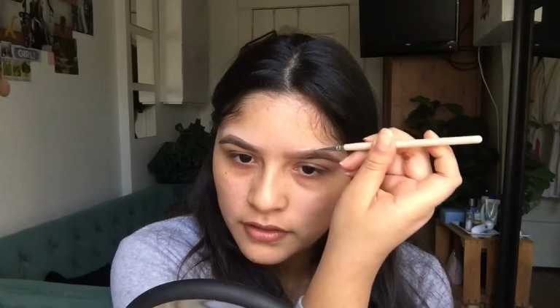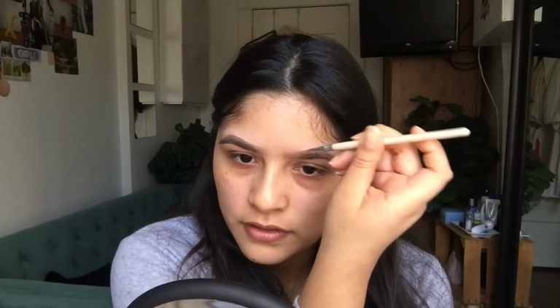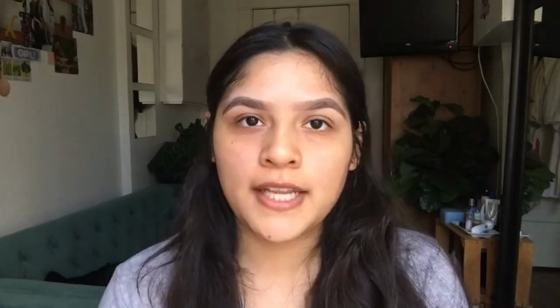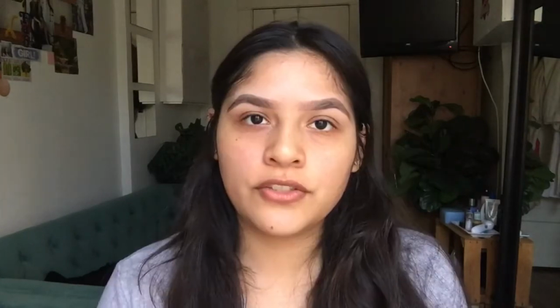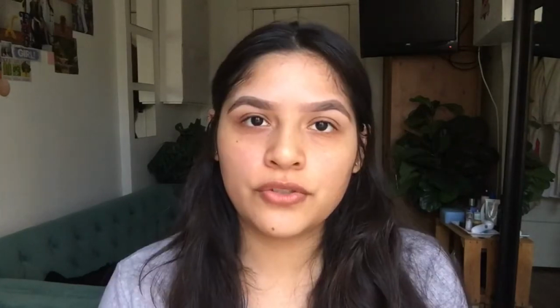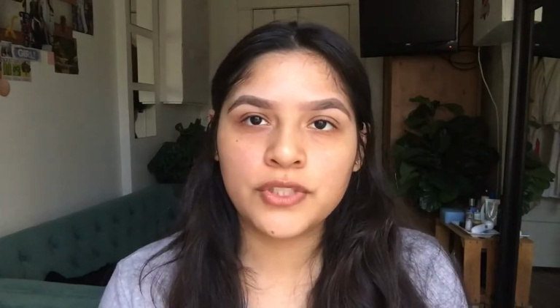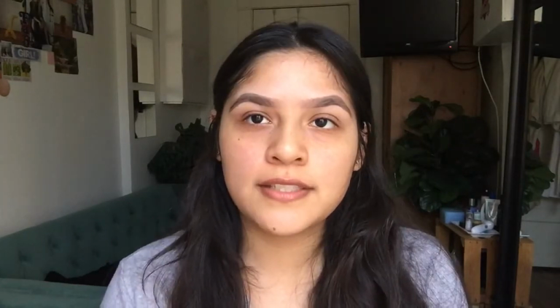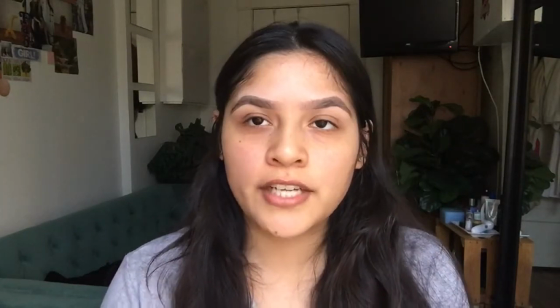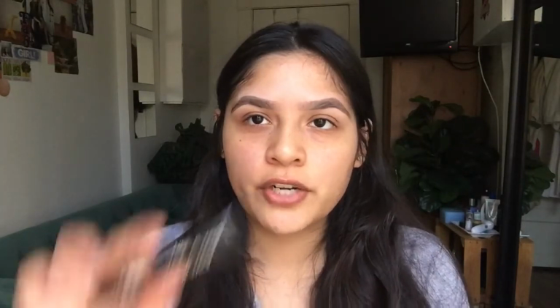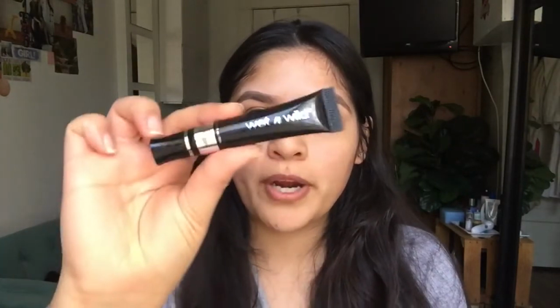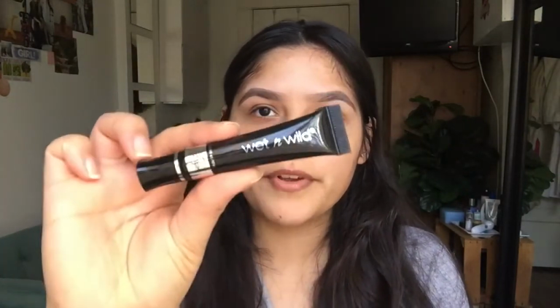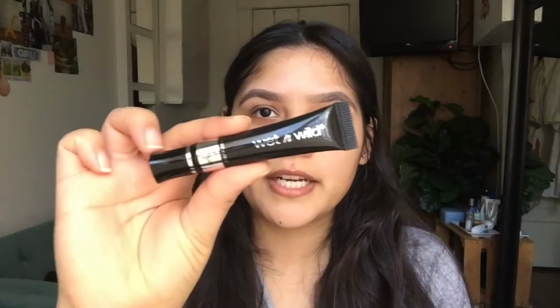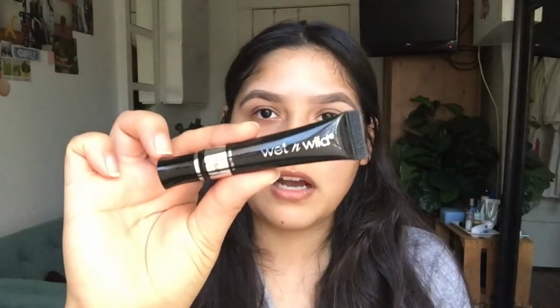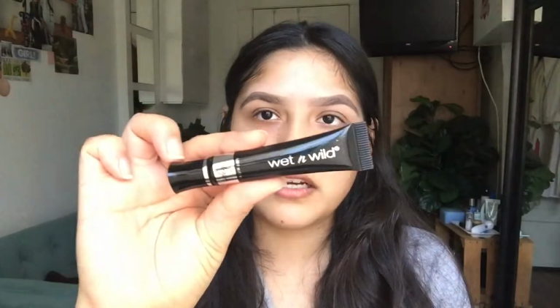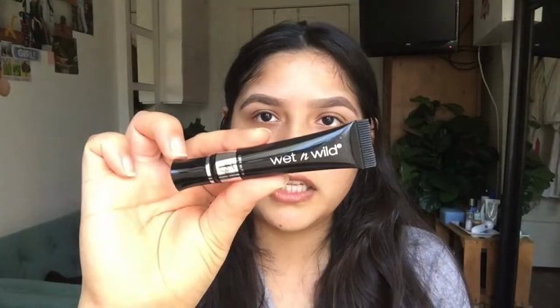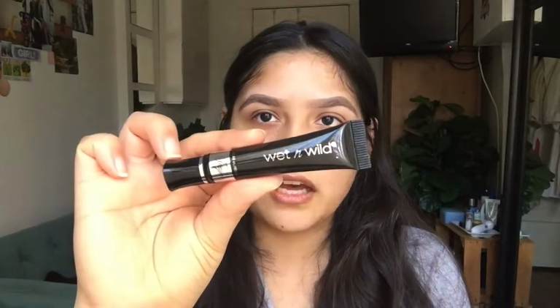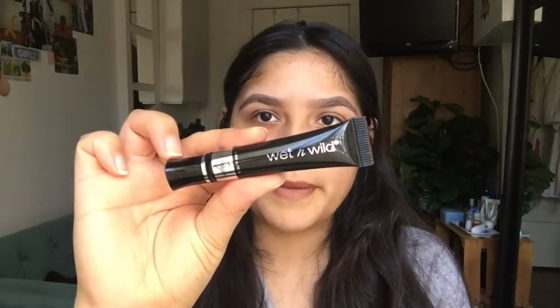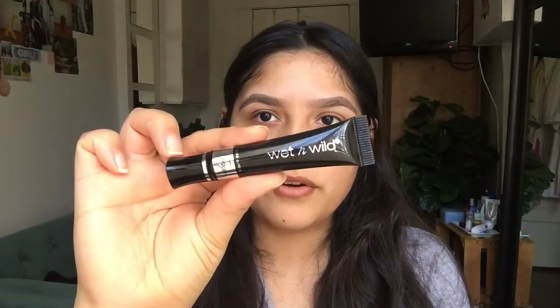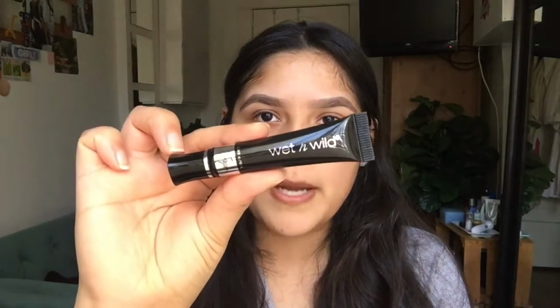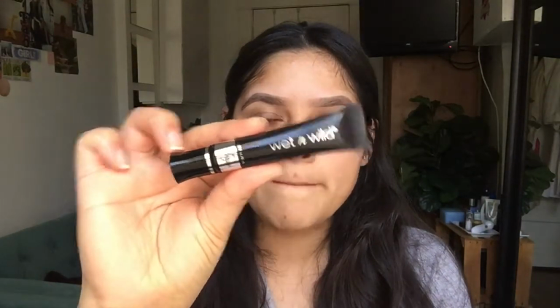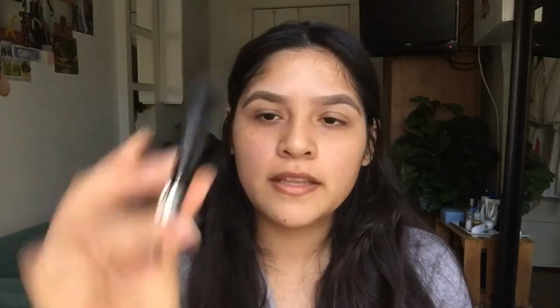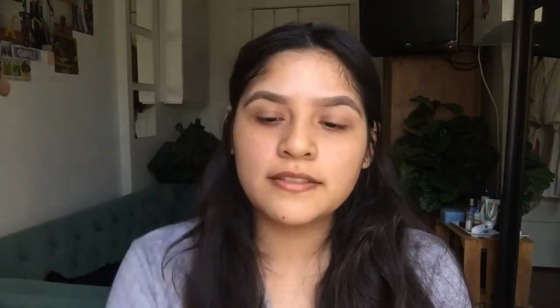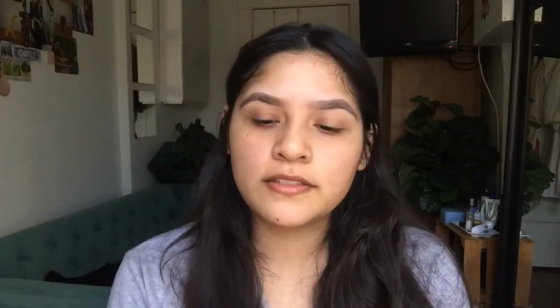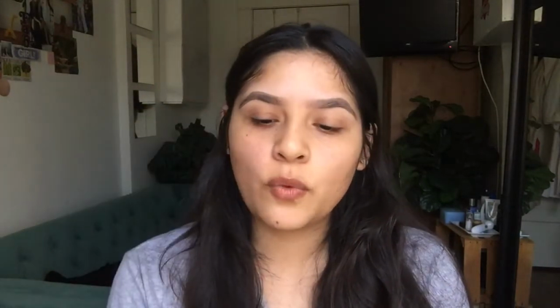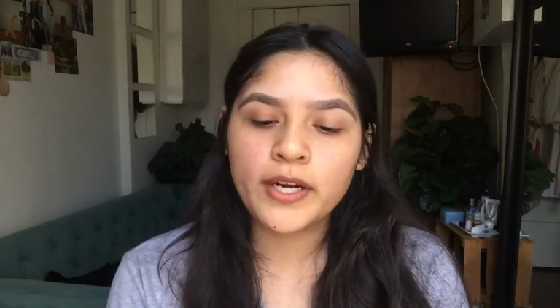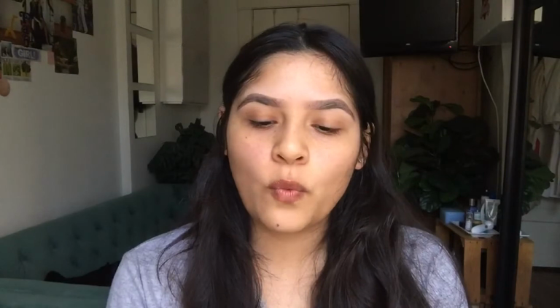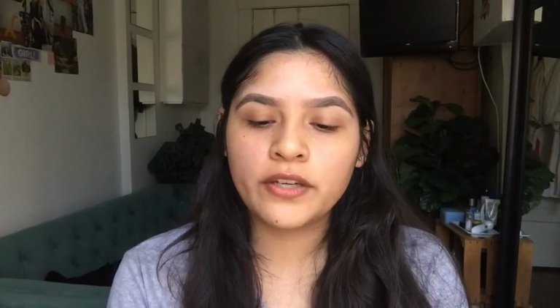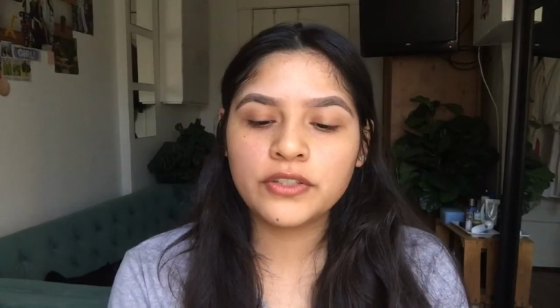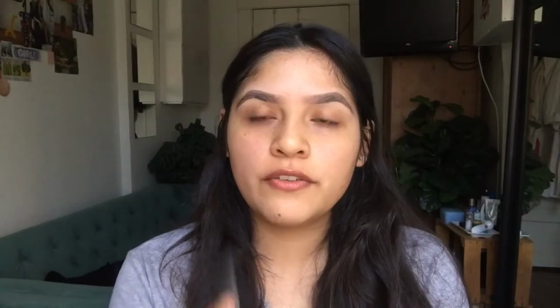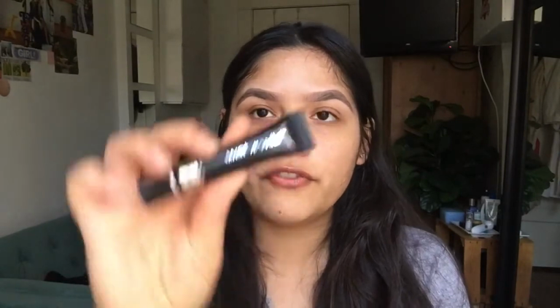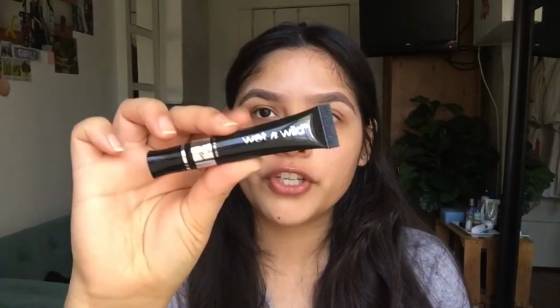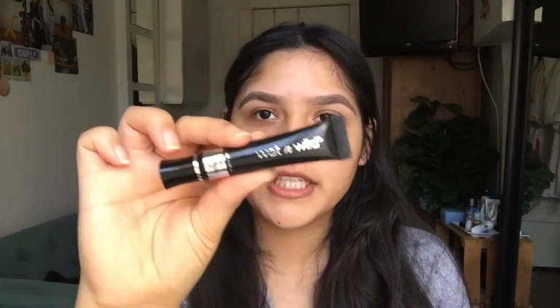I like to use this eyeshadow primer that I talk a lot about. This is the Wet n Wild Fergie.